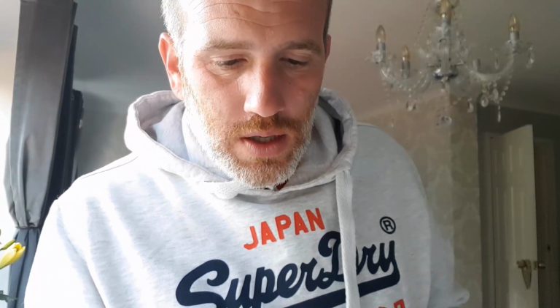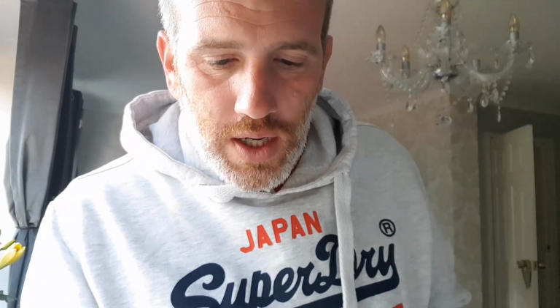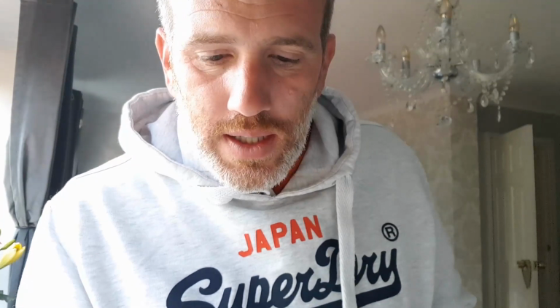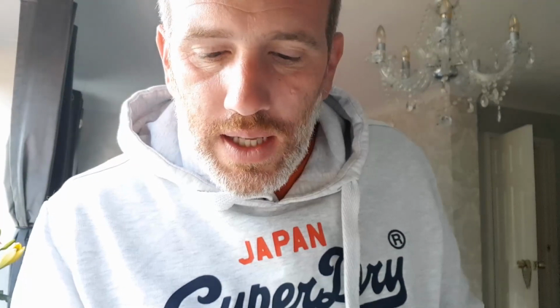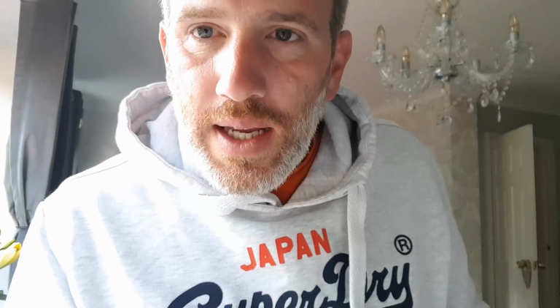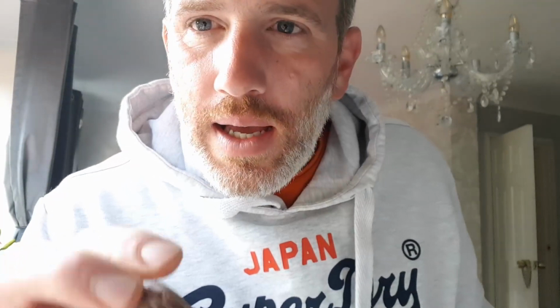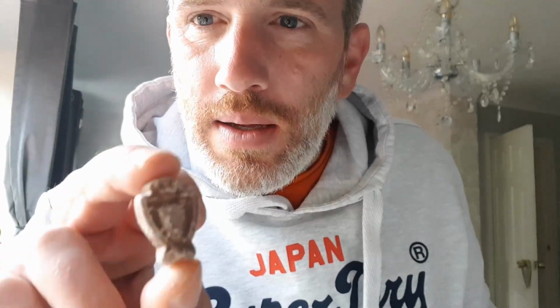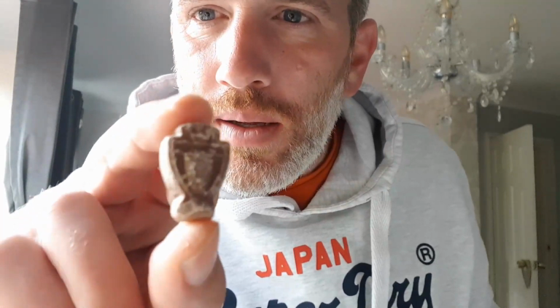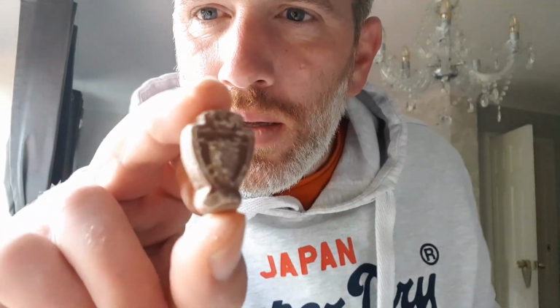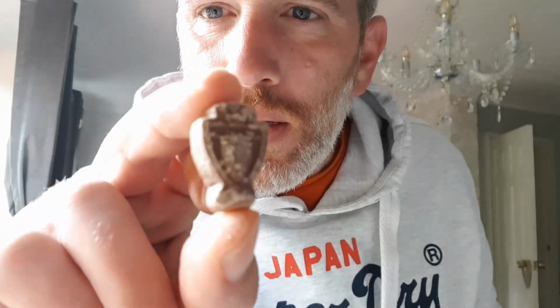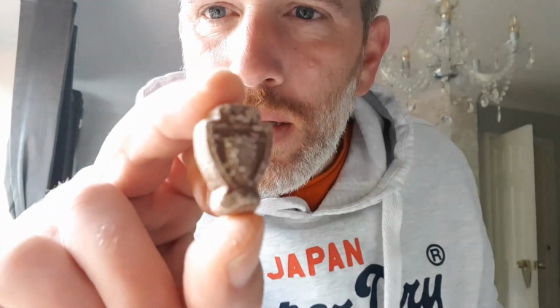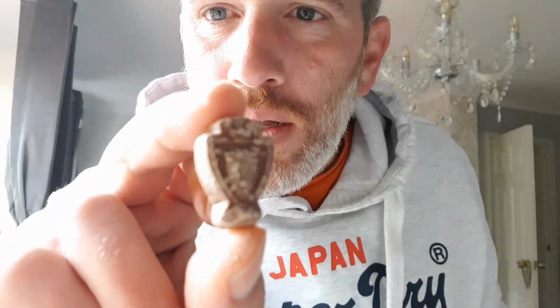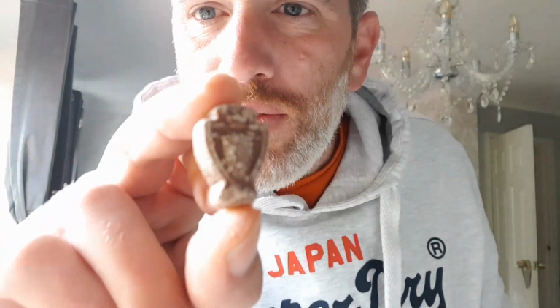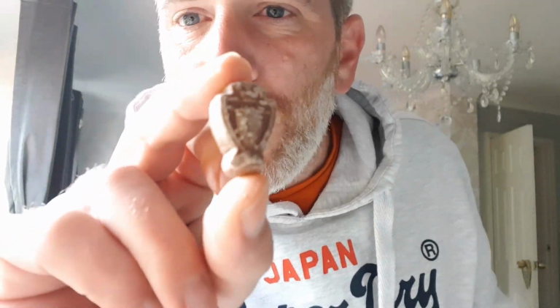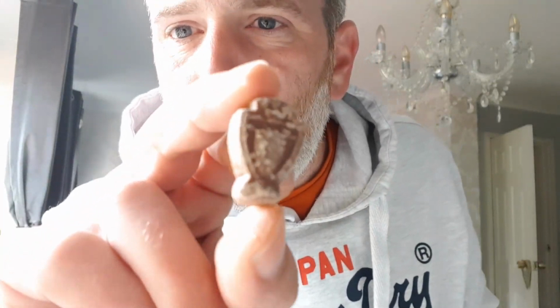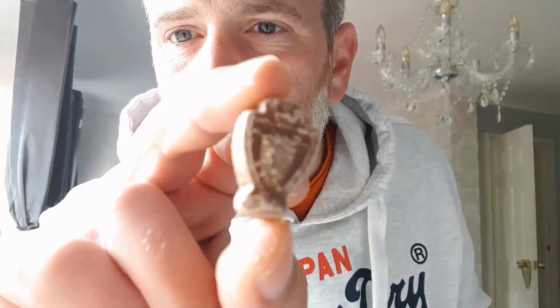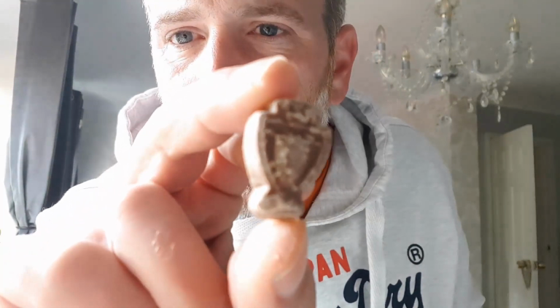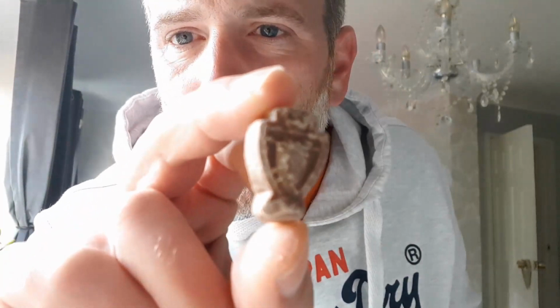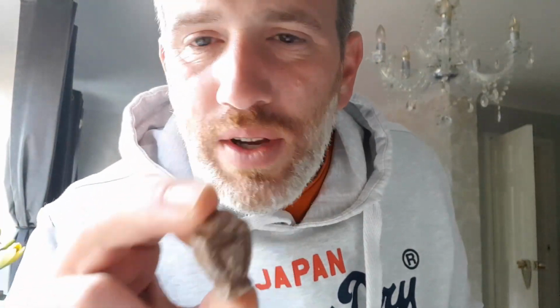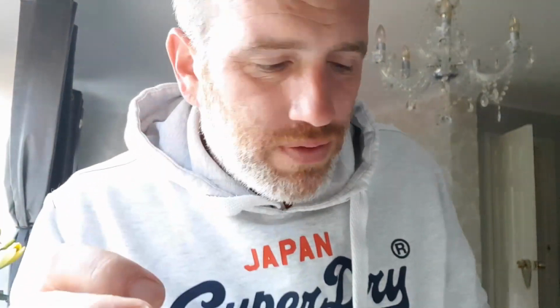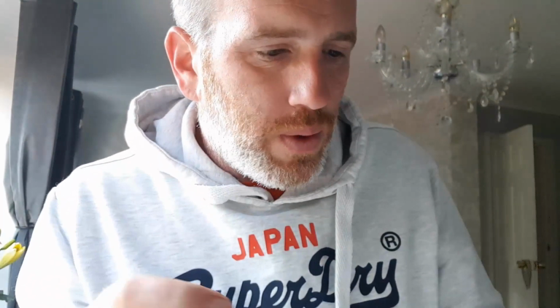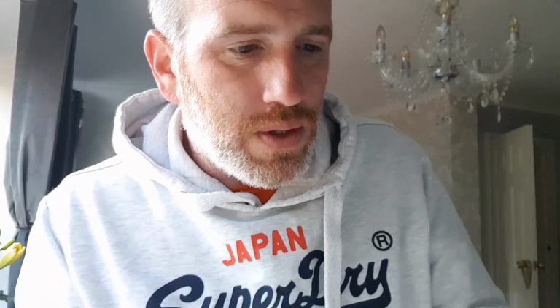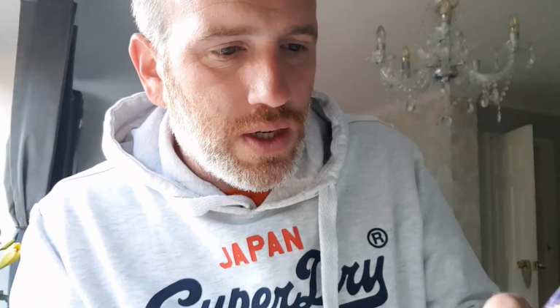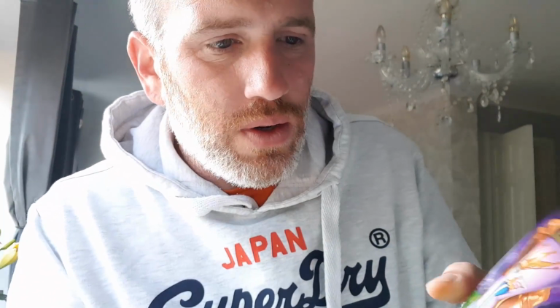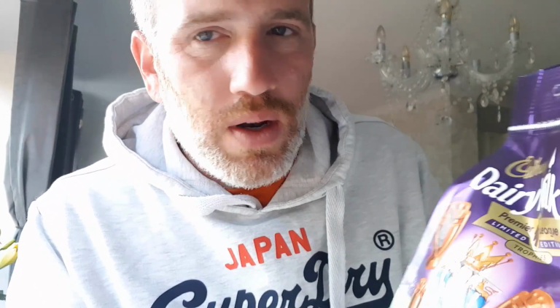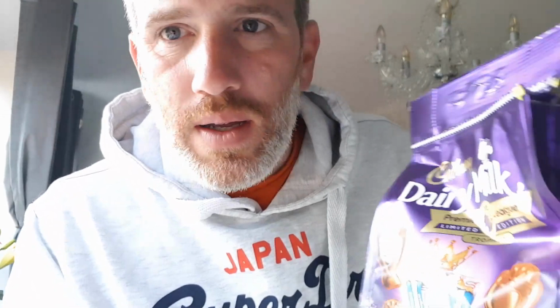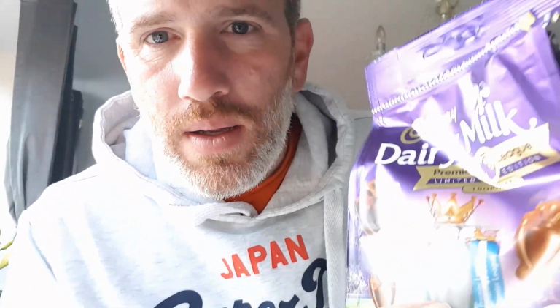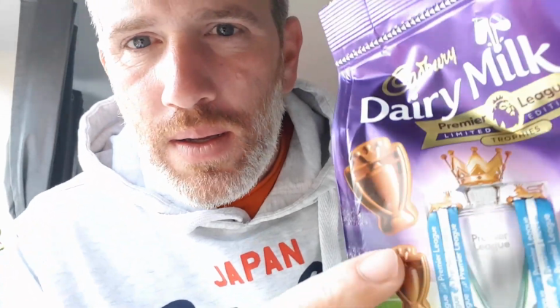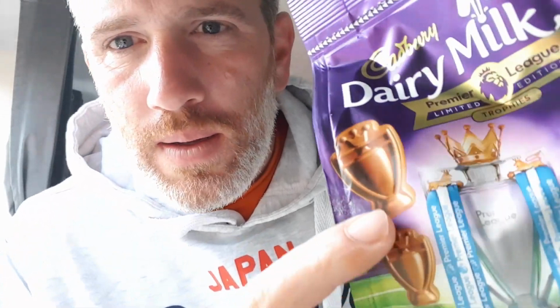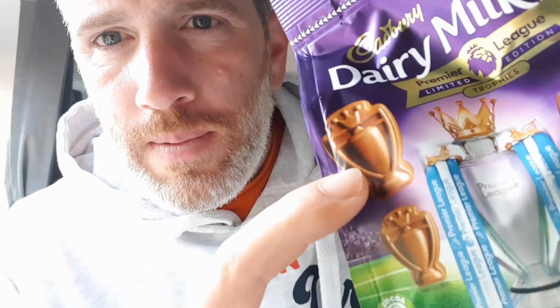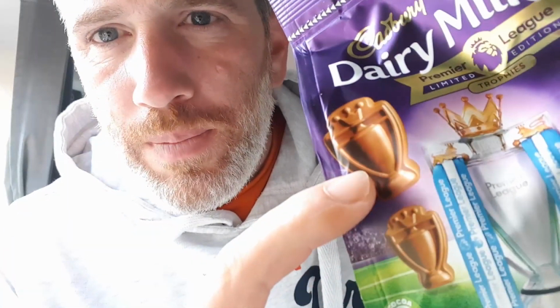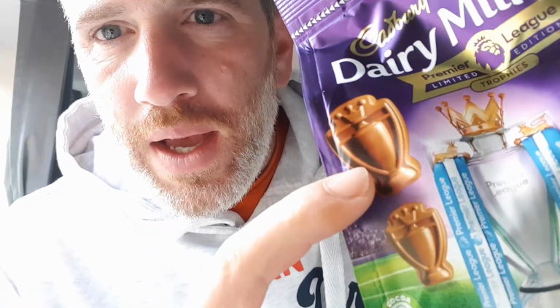Look at the state of that — the first one I pulled out. I really thought it was going to look like that.